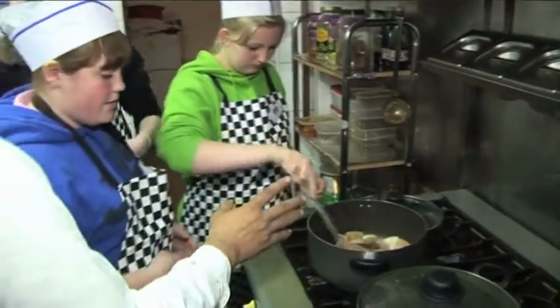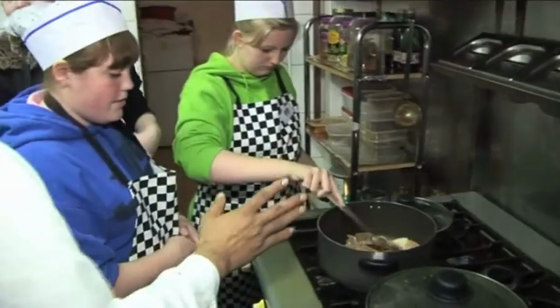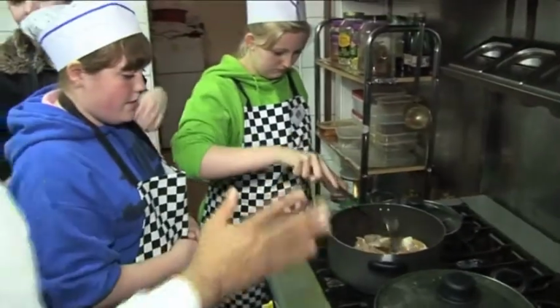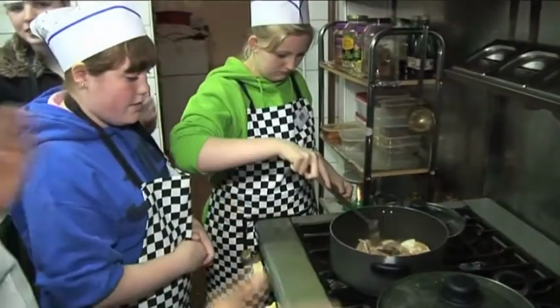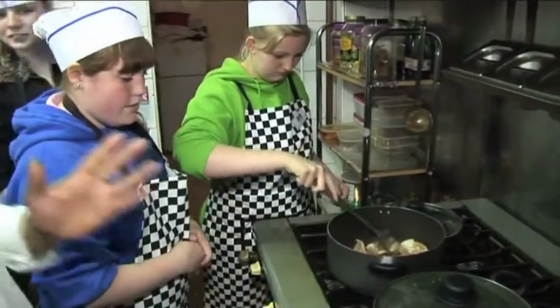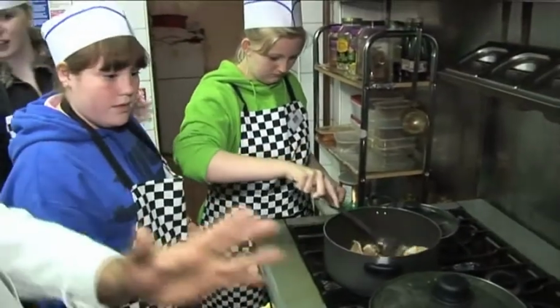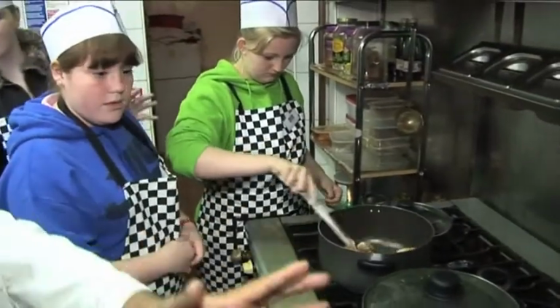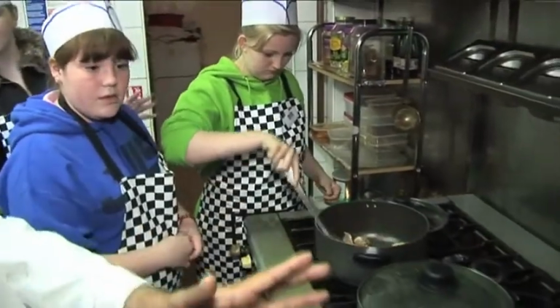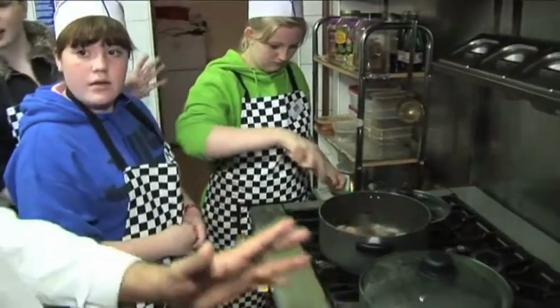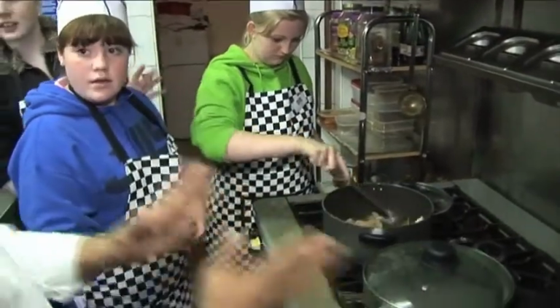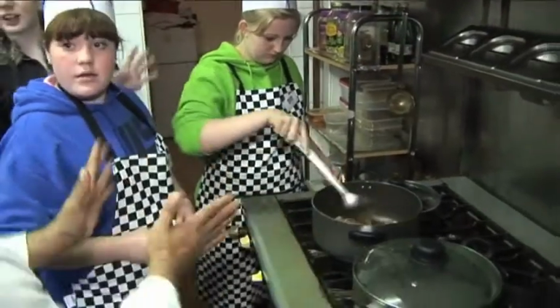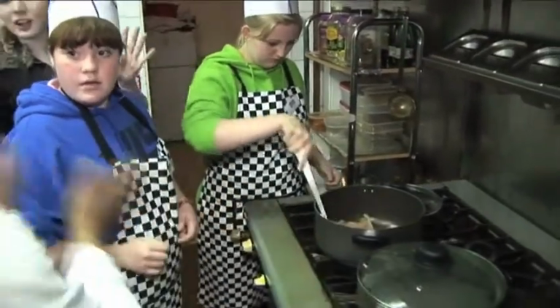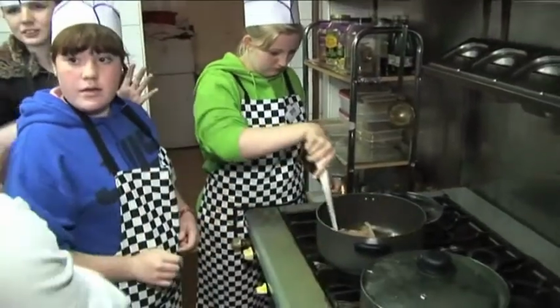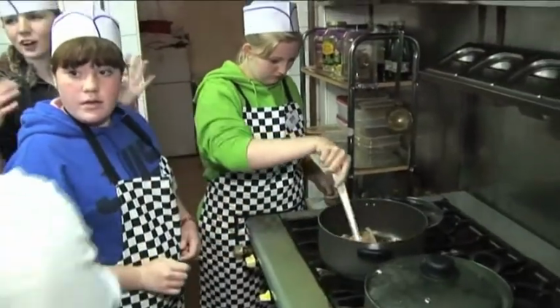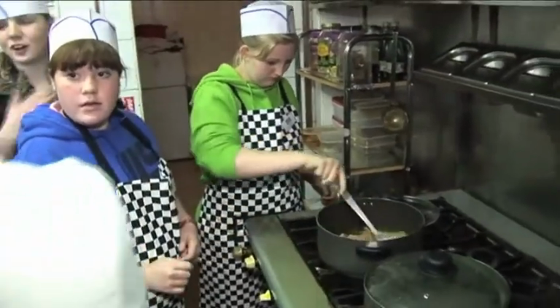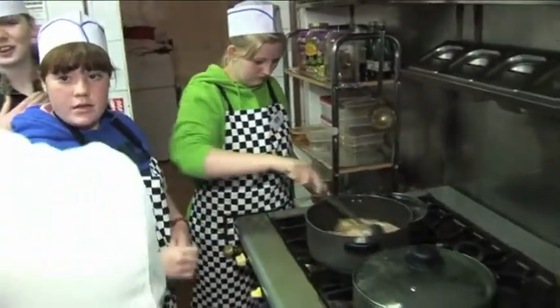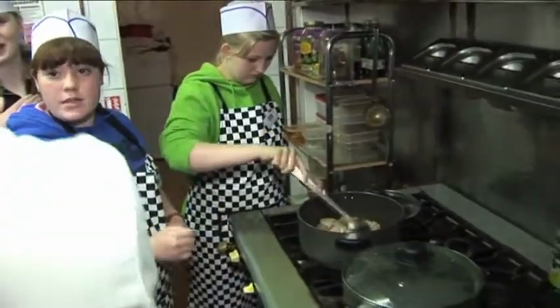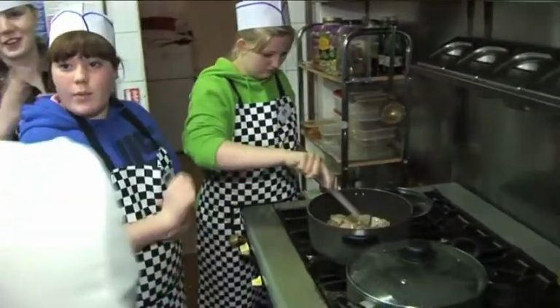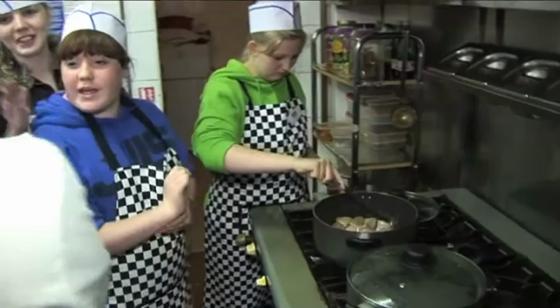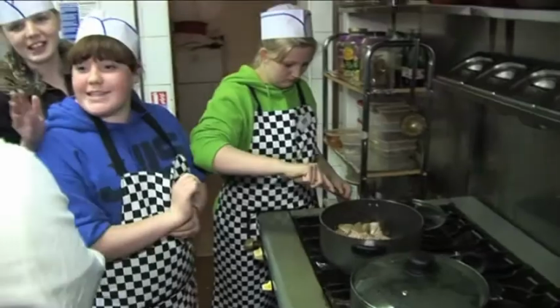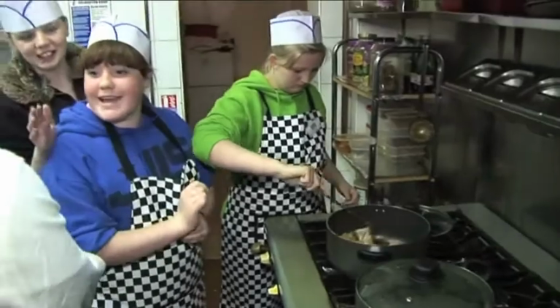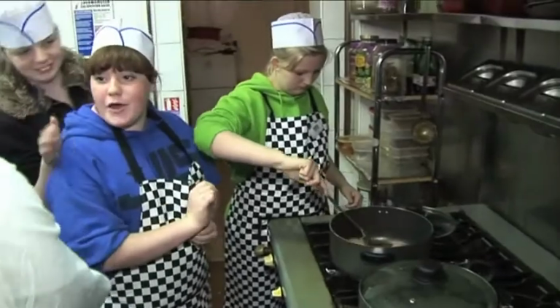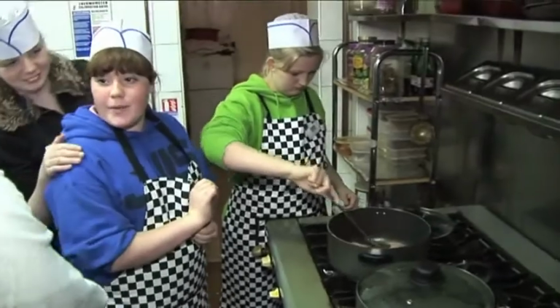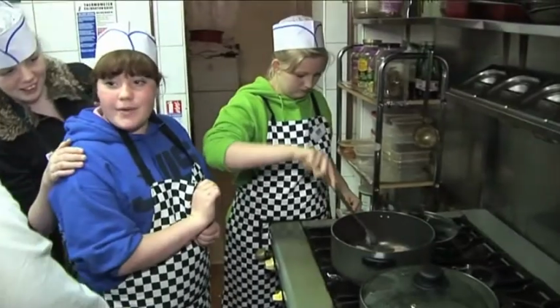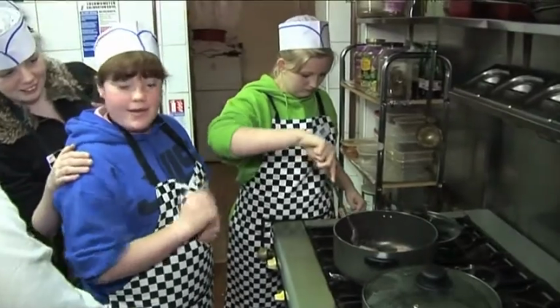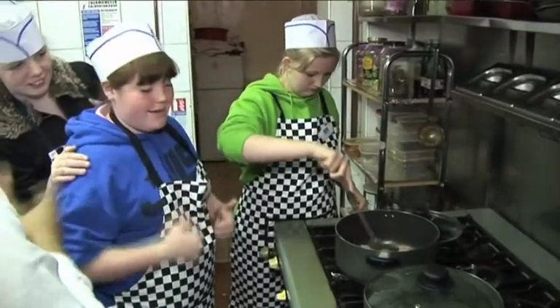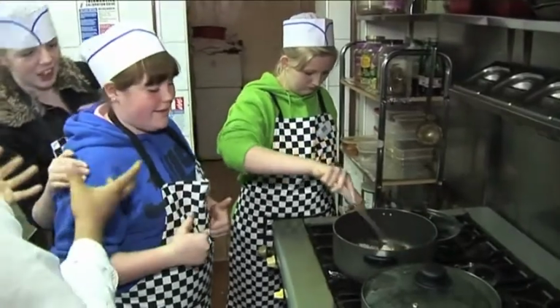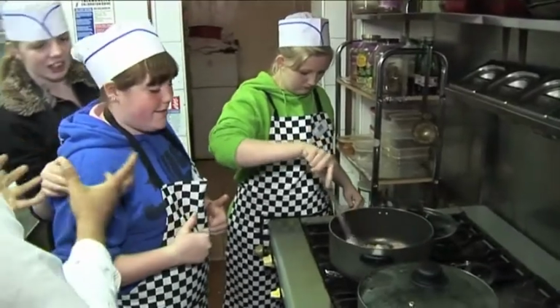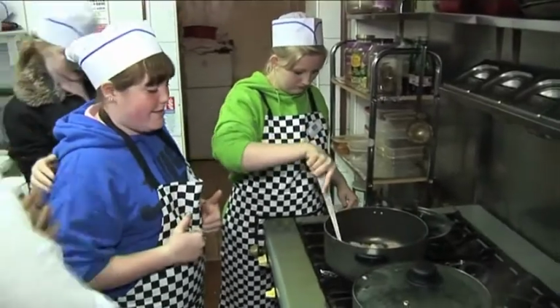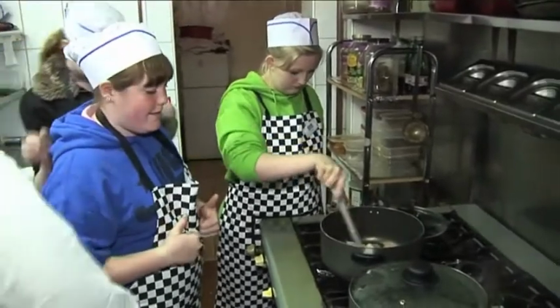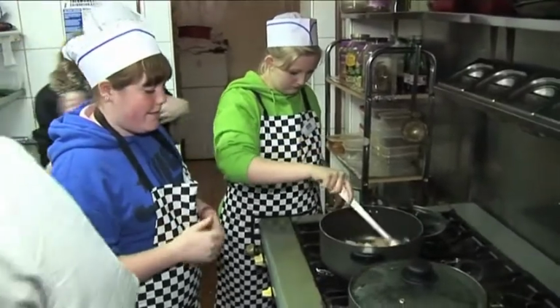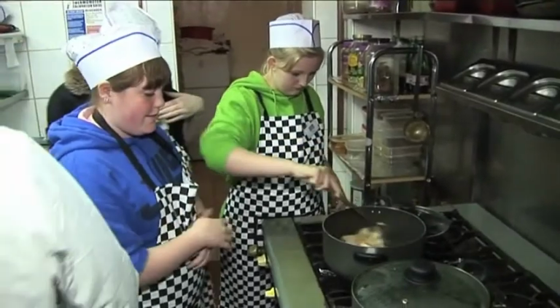I'm going to make a big pot tonight so everybody gets some. Are we going to take it home? Yeah, you can take it home for everybody.